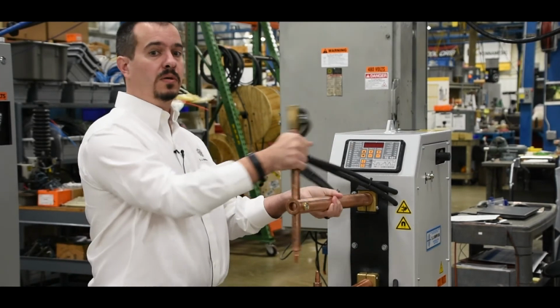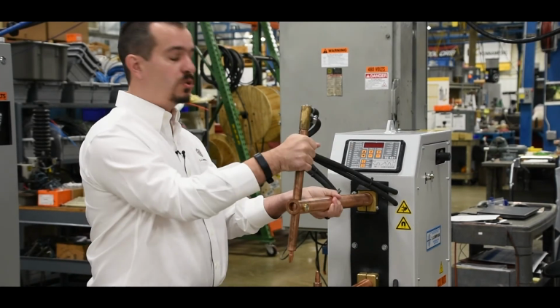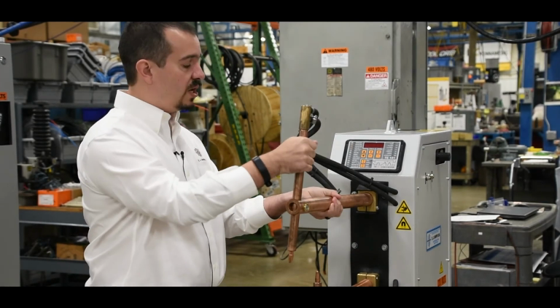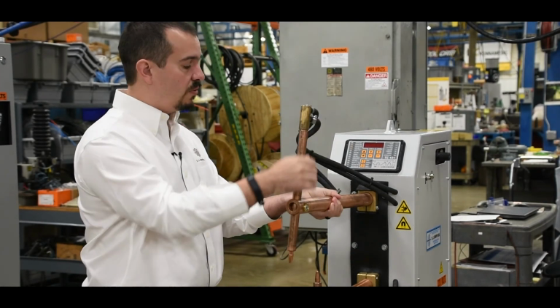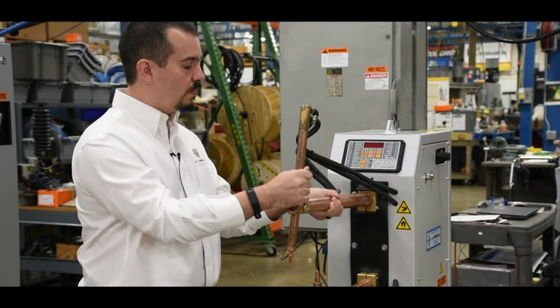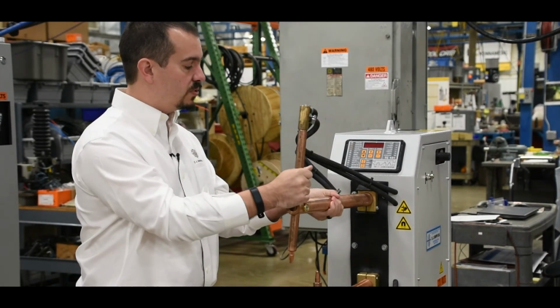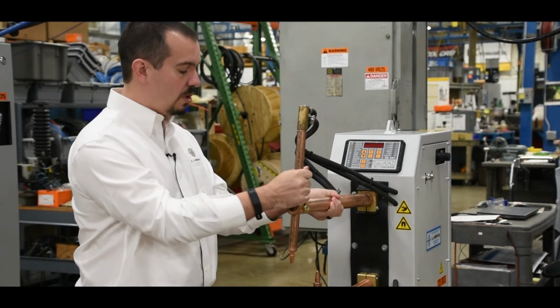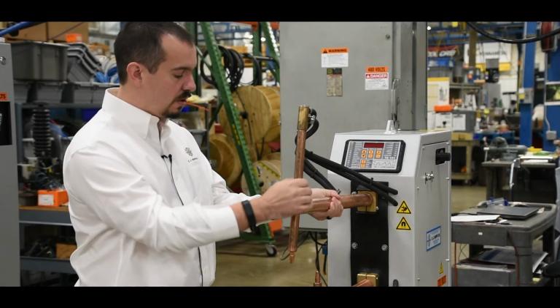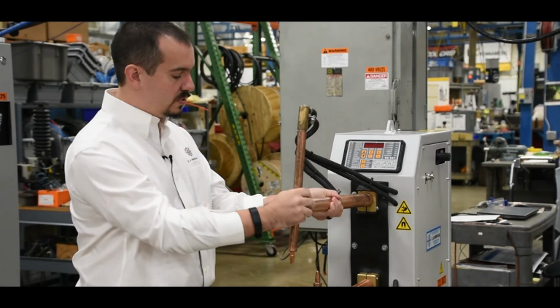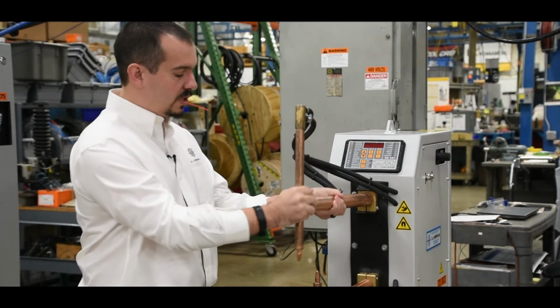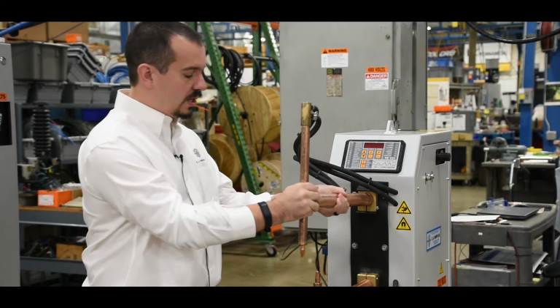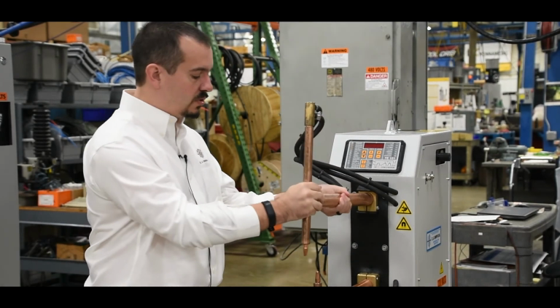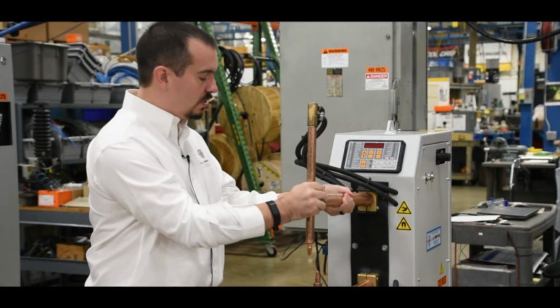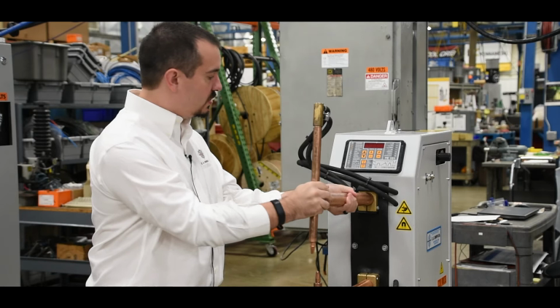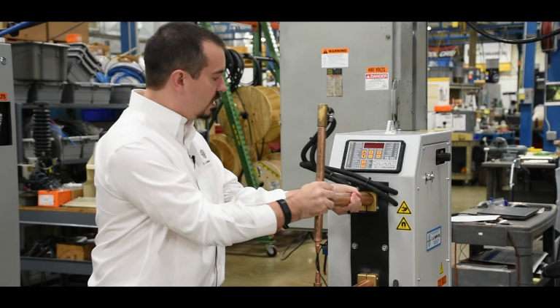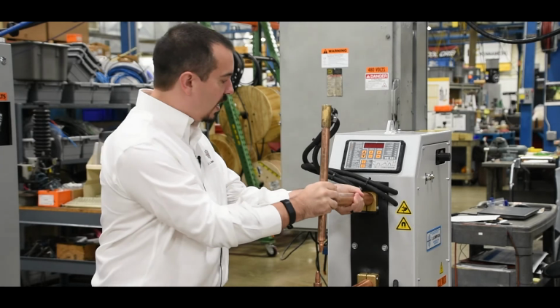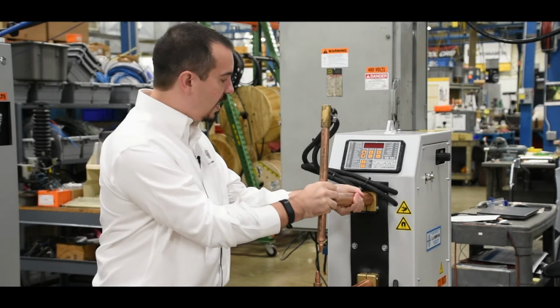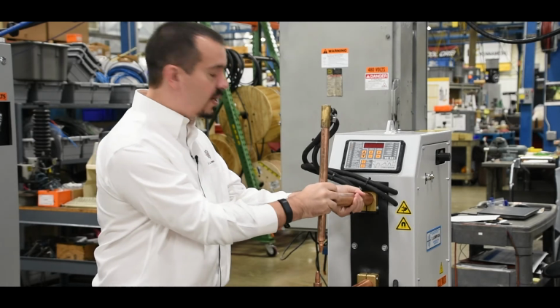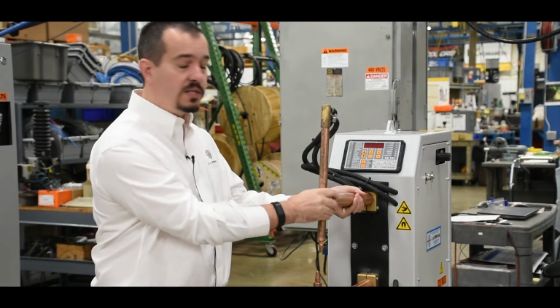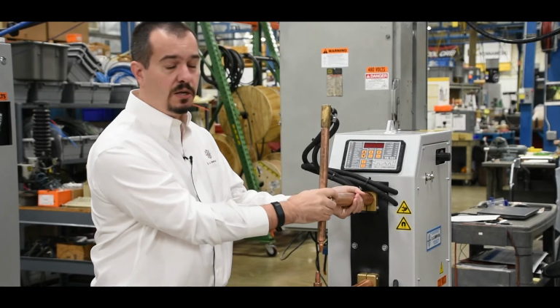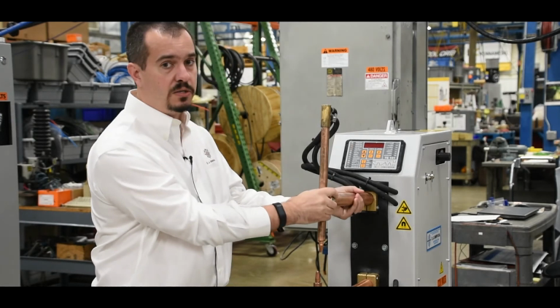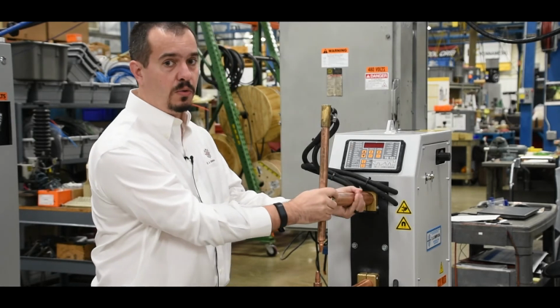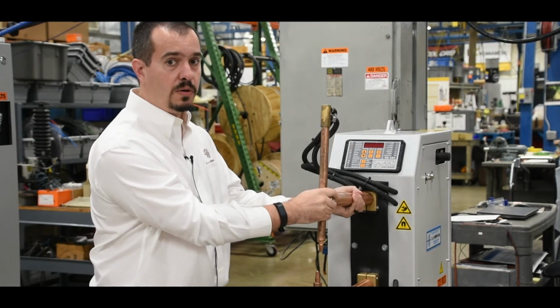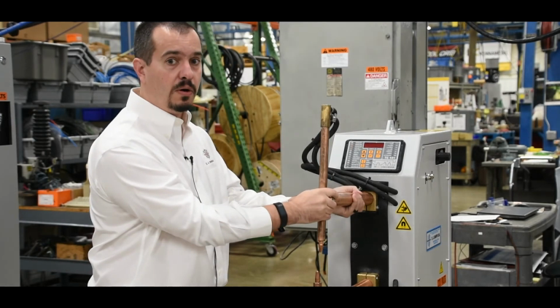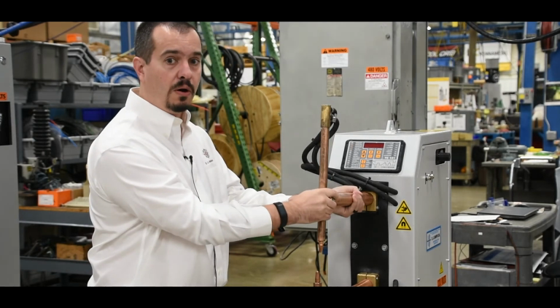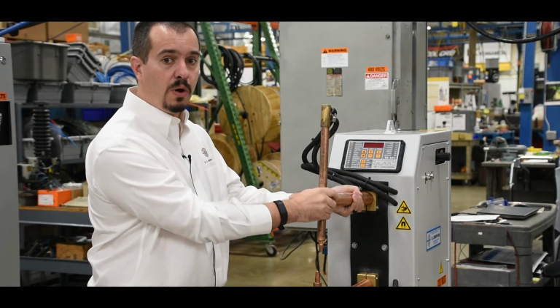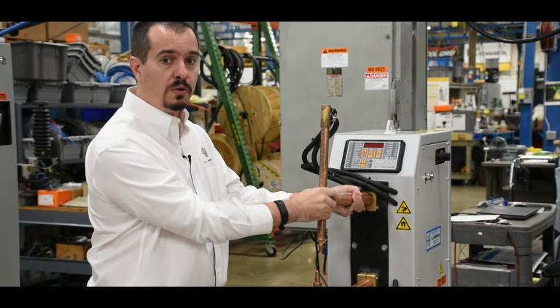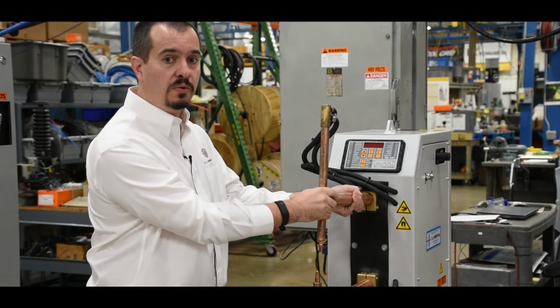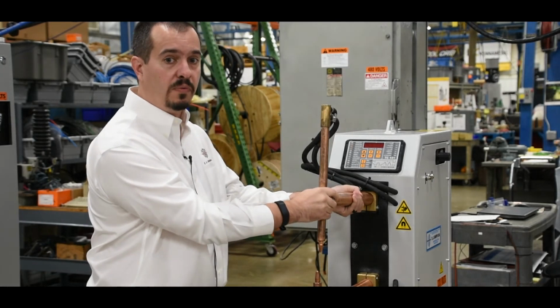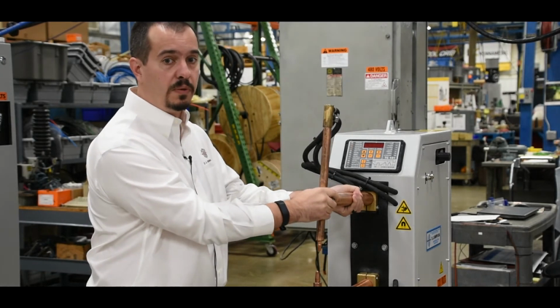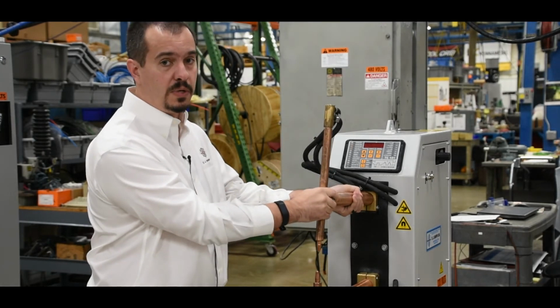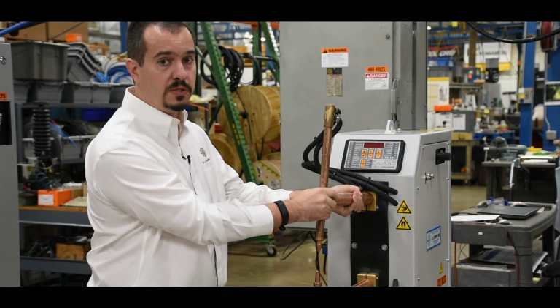The transformers, arms, electrodes, and SCRs in the welder are water cooled for their protection.